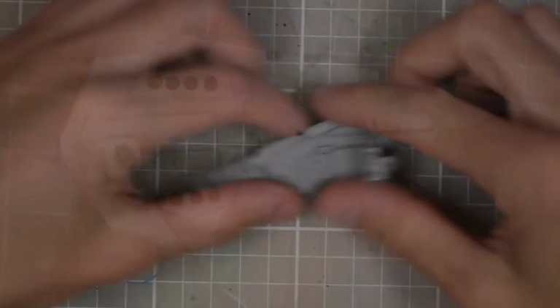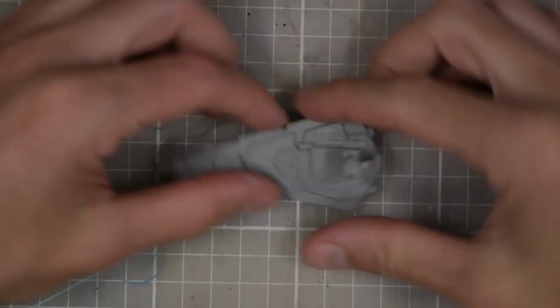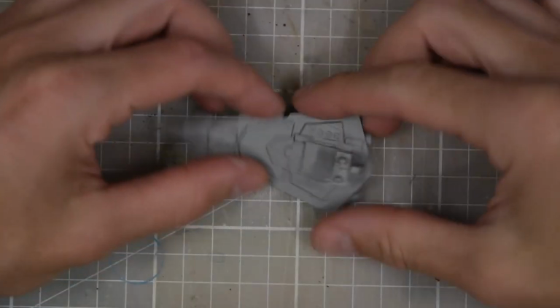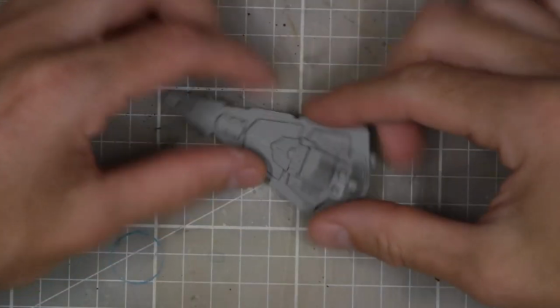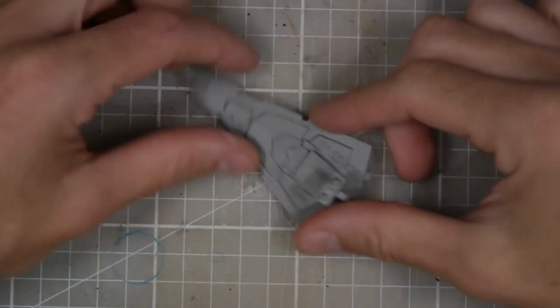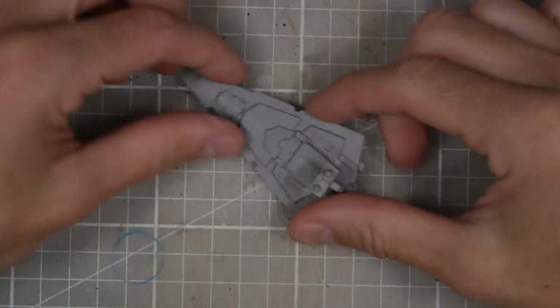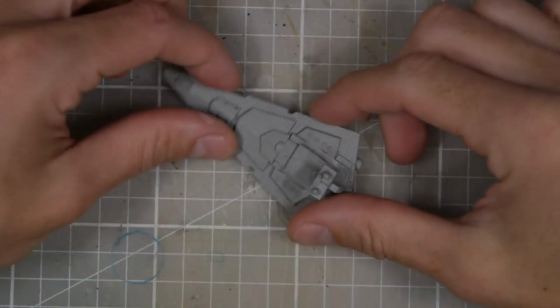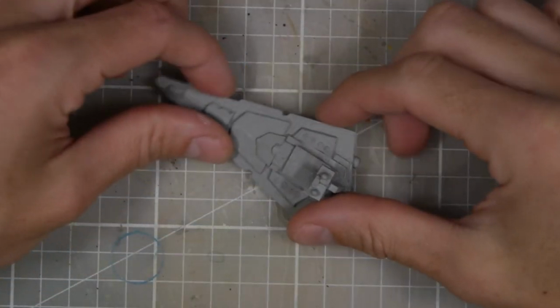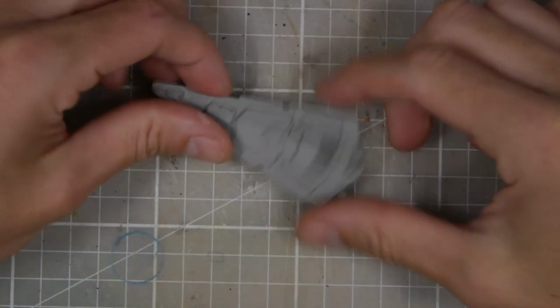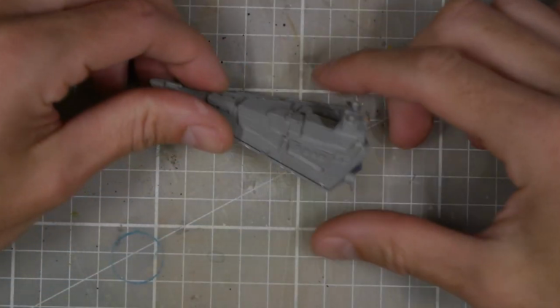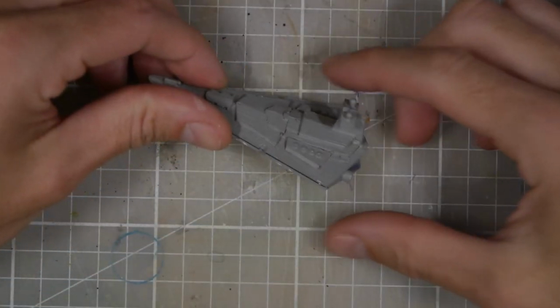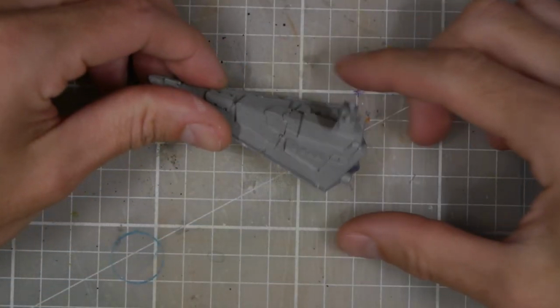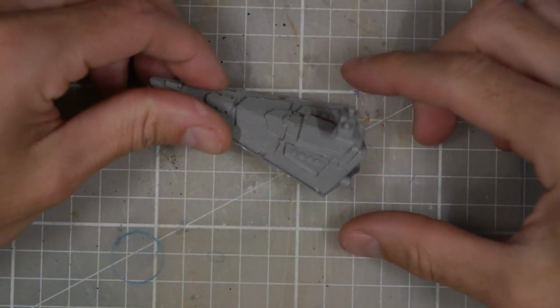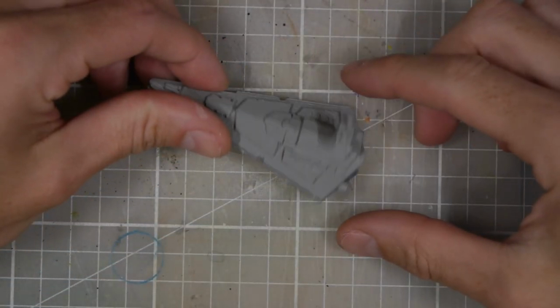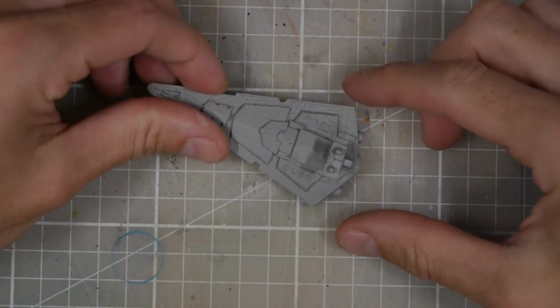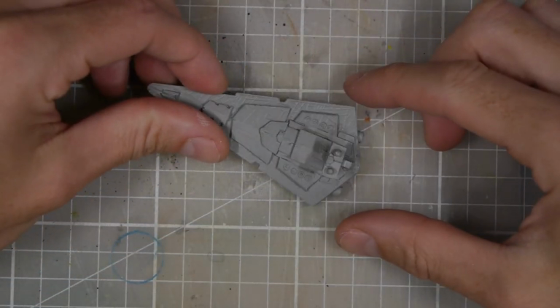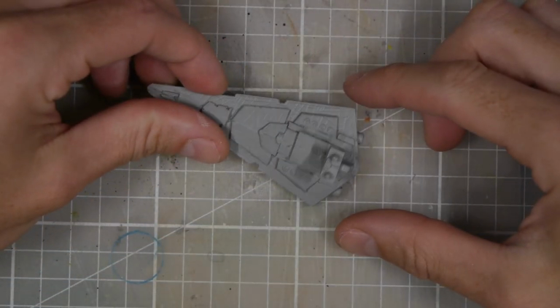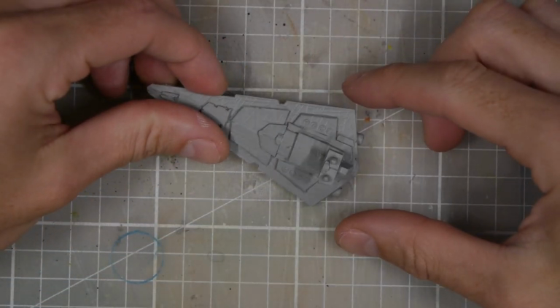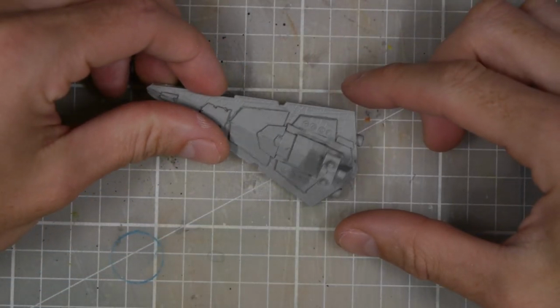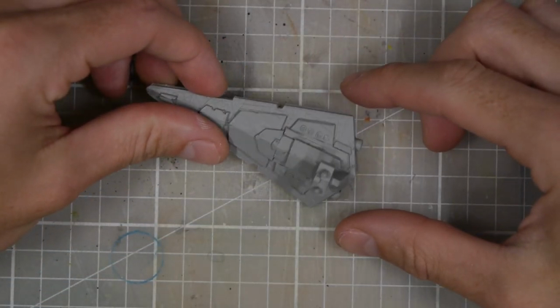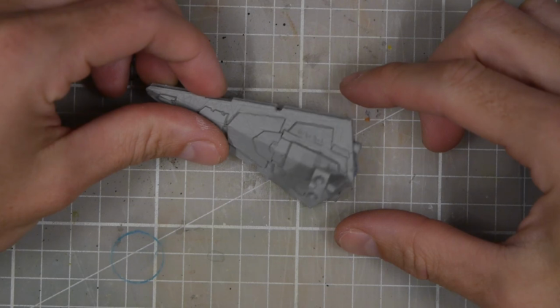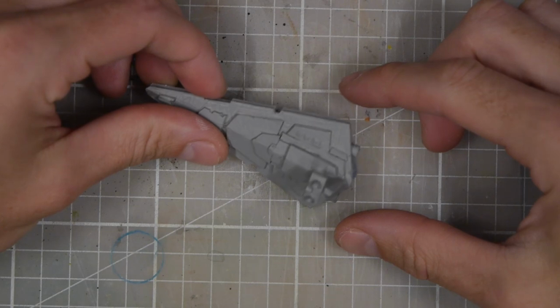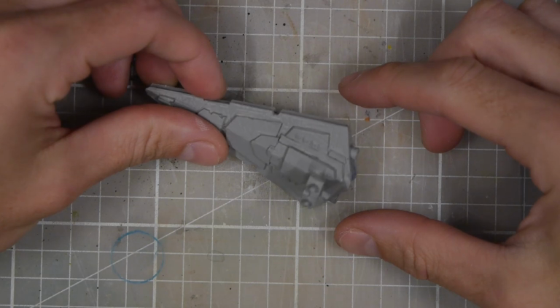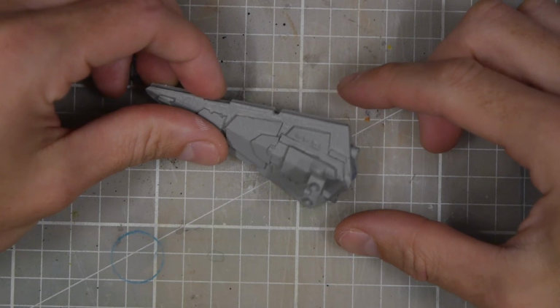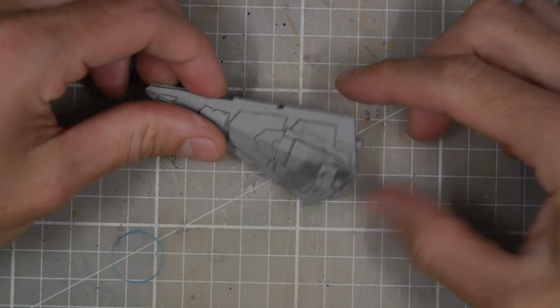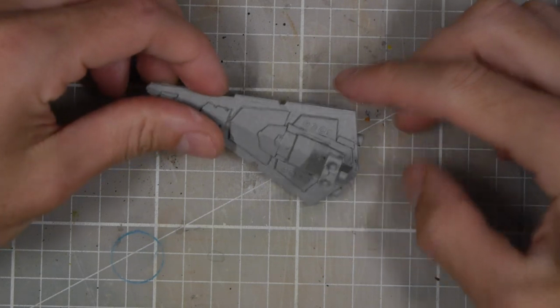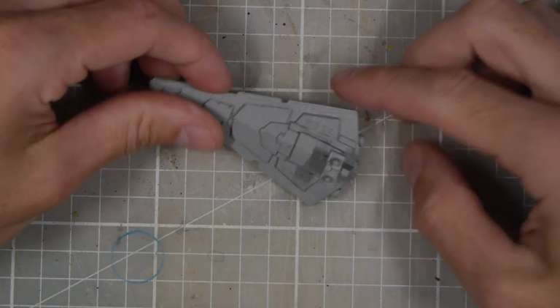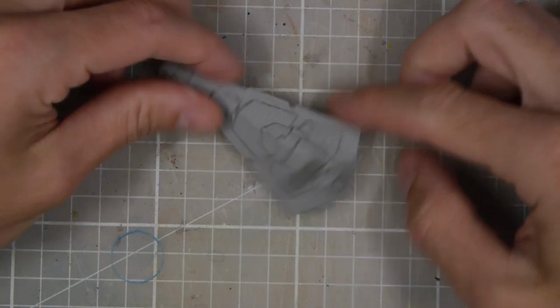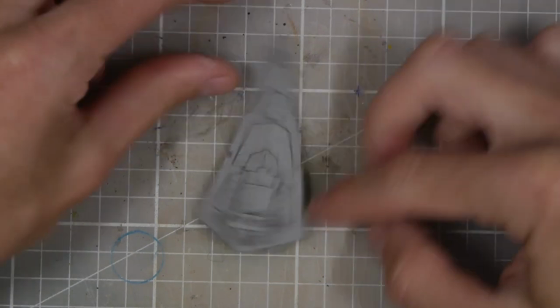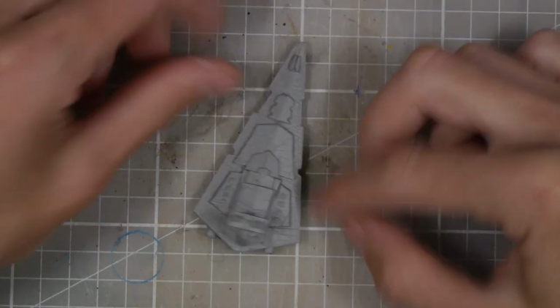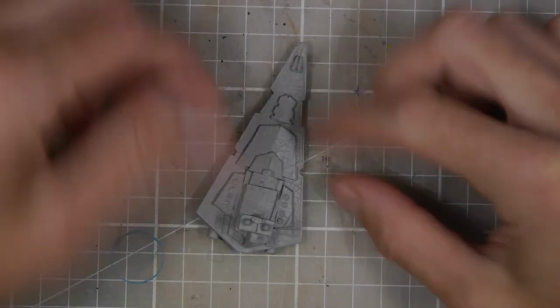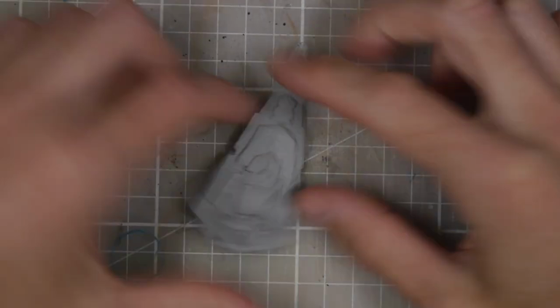Once it's spray painted and primed it's looking pretty sharp, so I'm really happy with how it turned out.